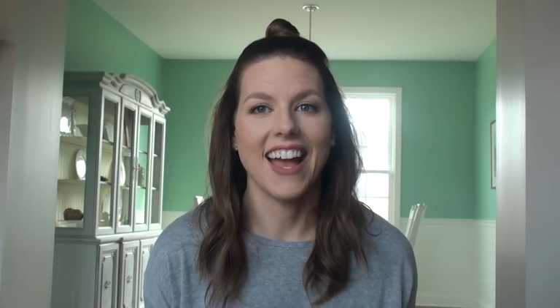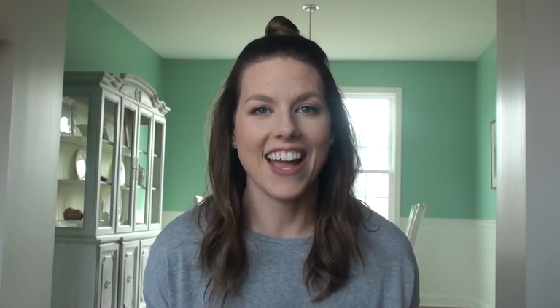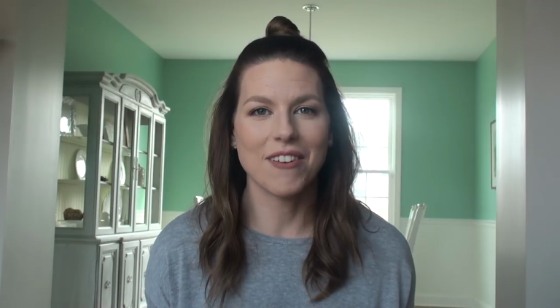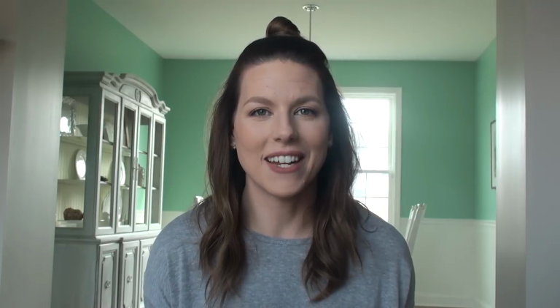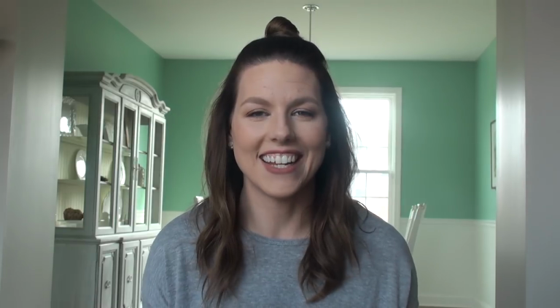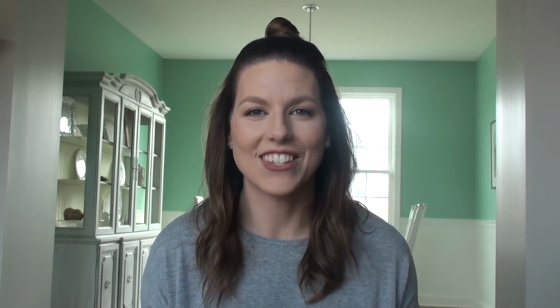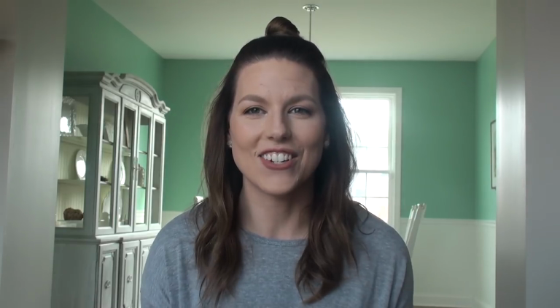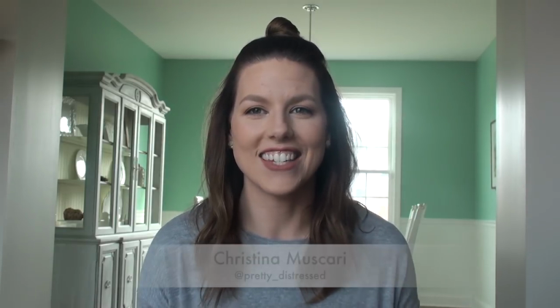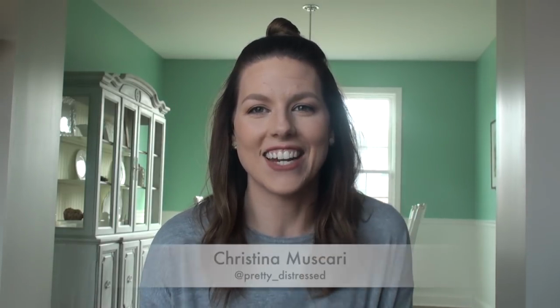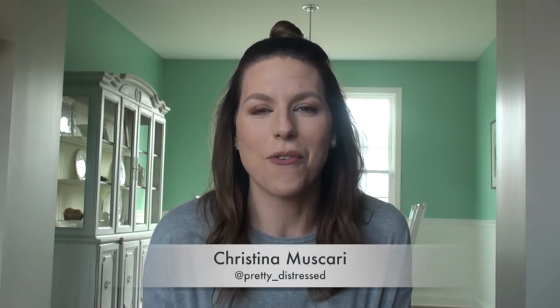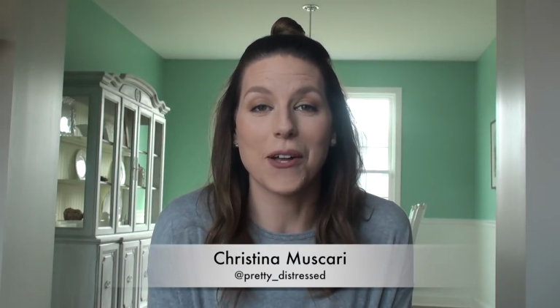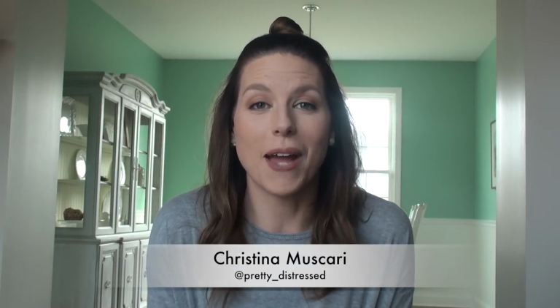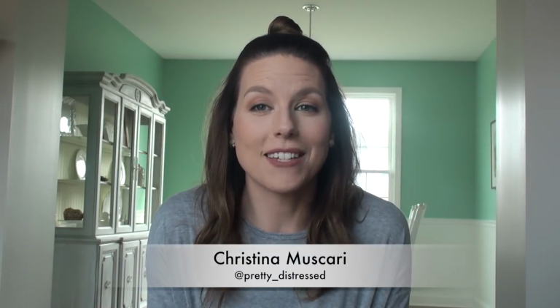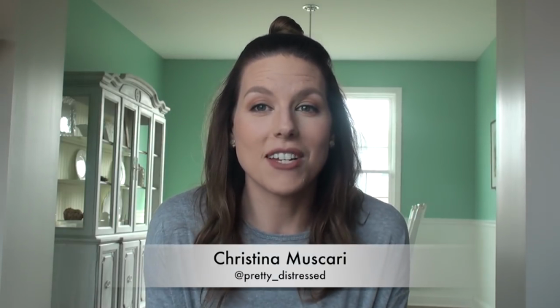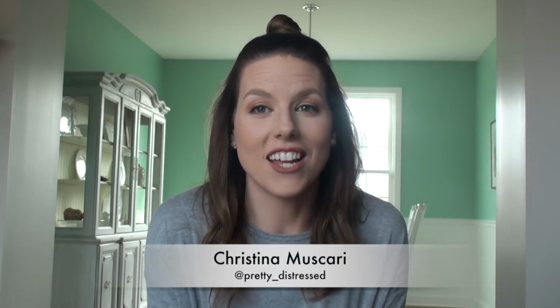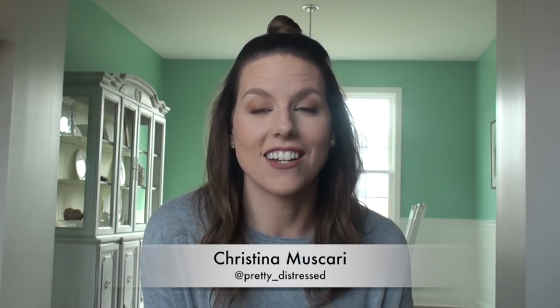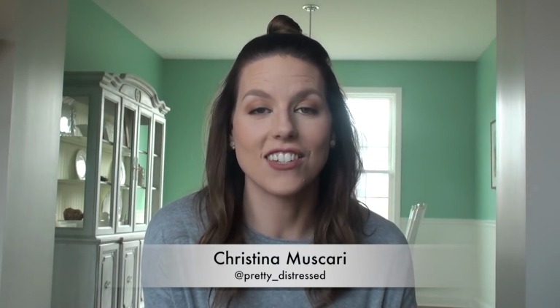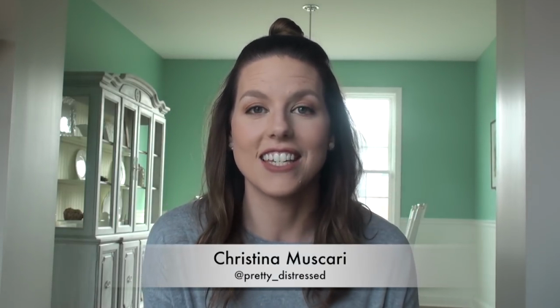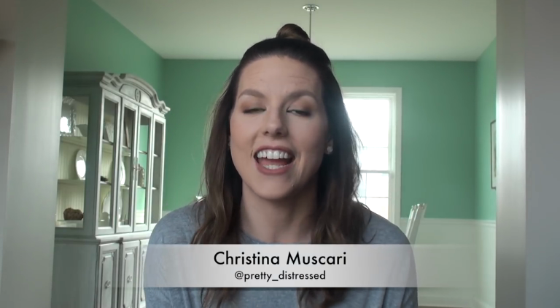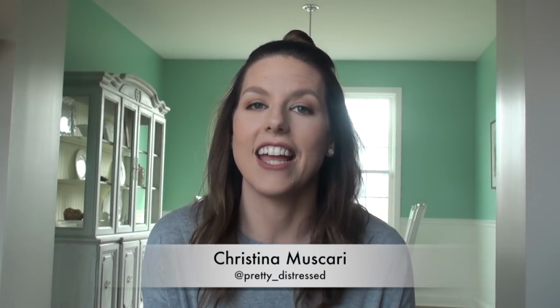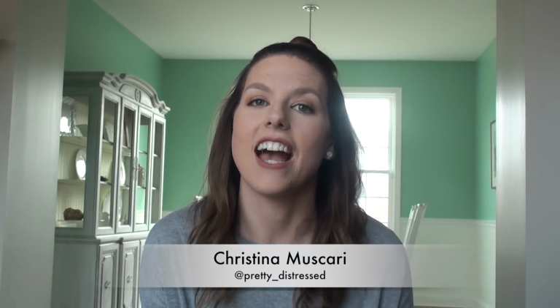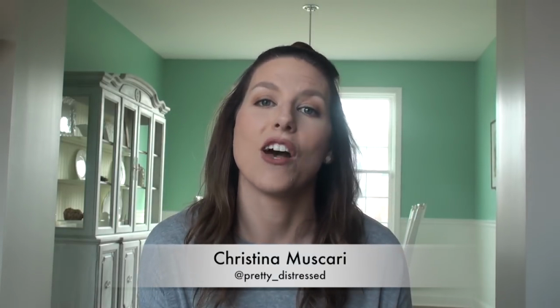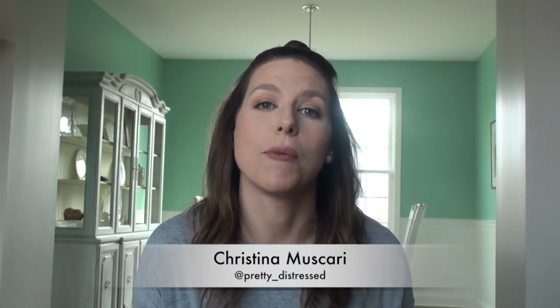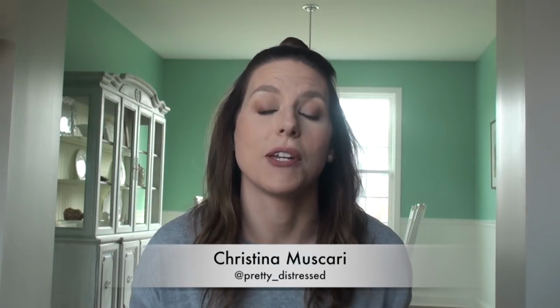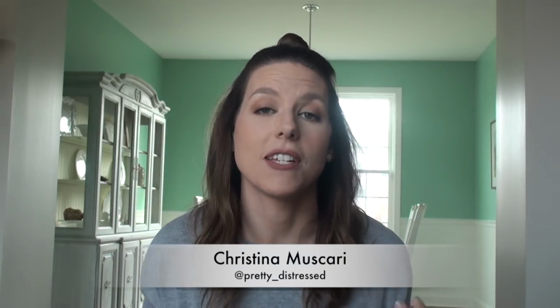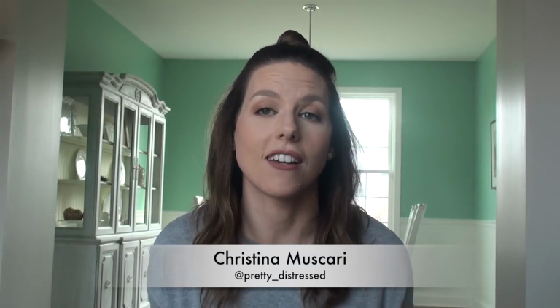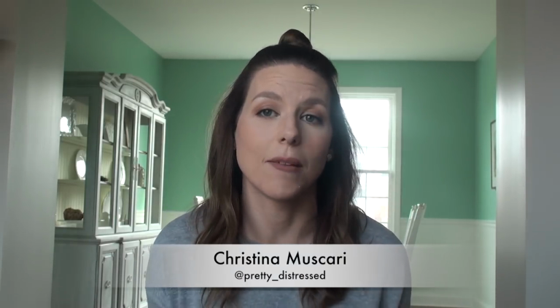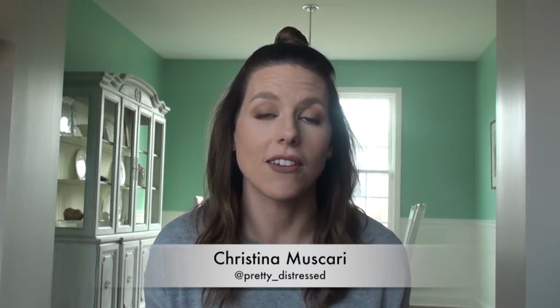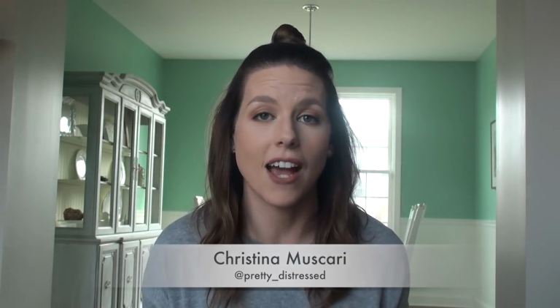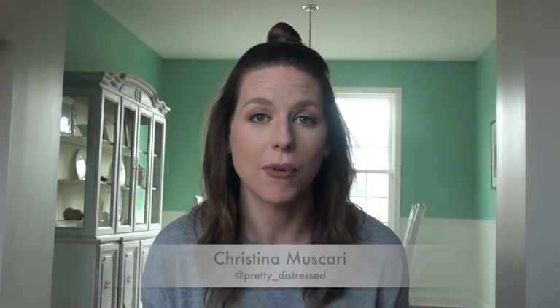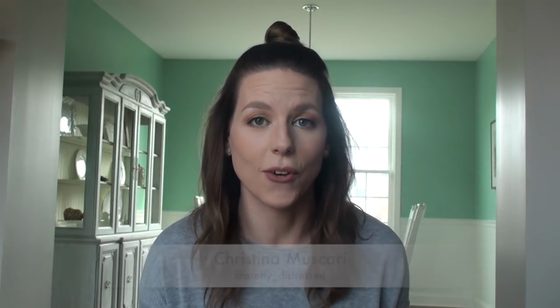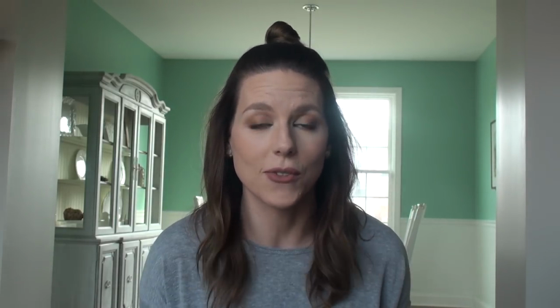Hi everybody, it's Christina. Welcome back to my channel. Today I'm going to be talking about top coats.